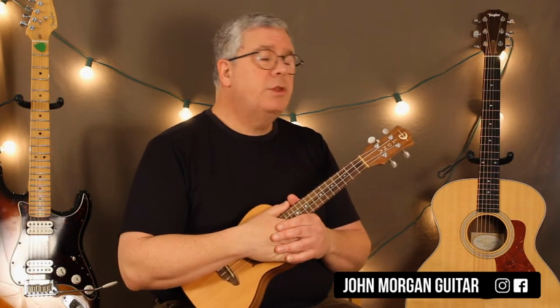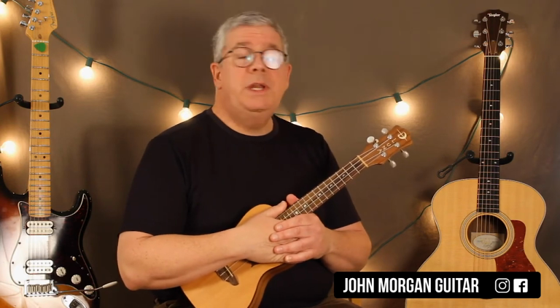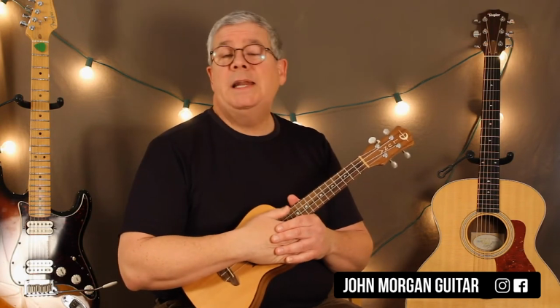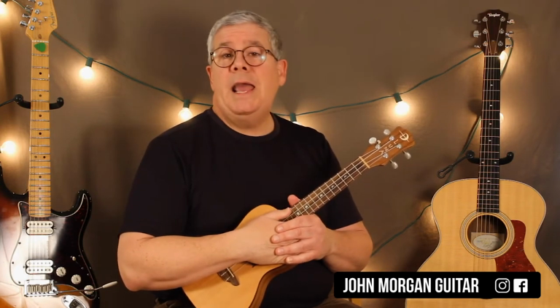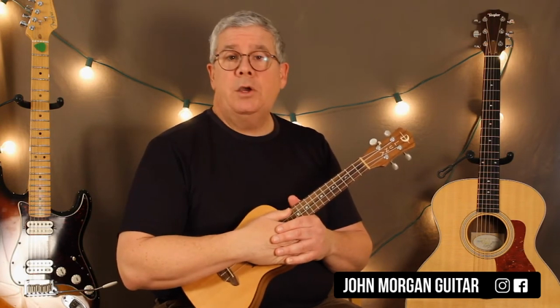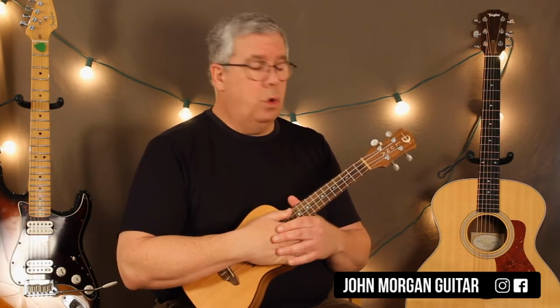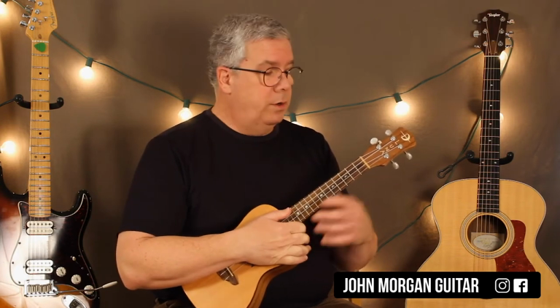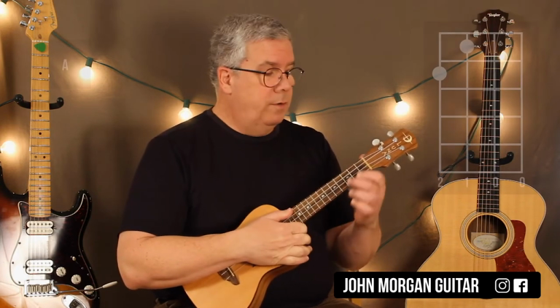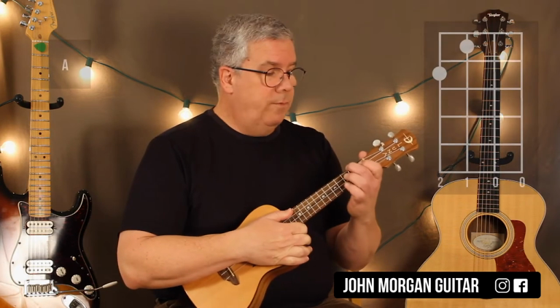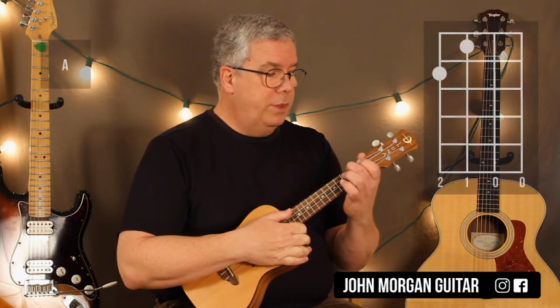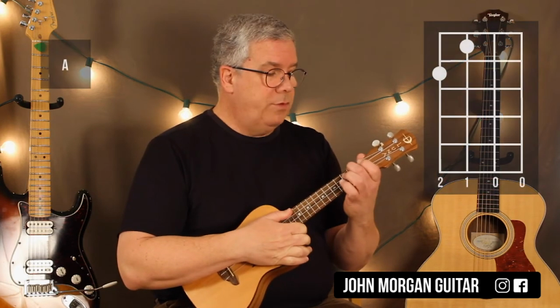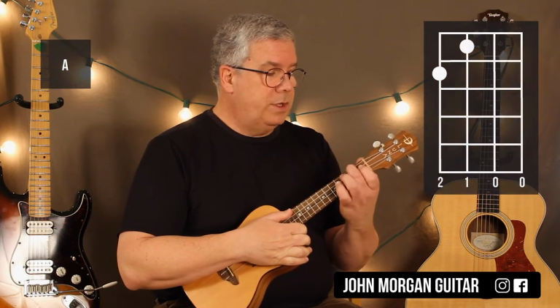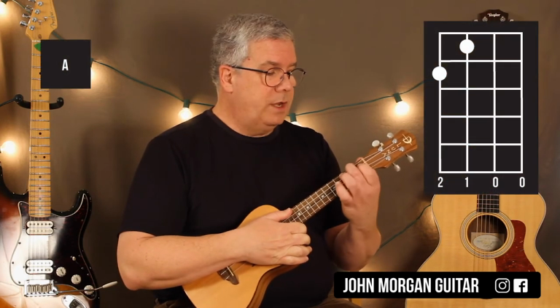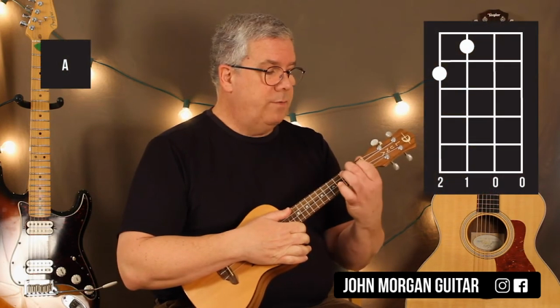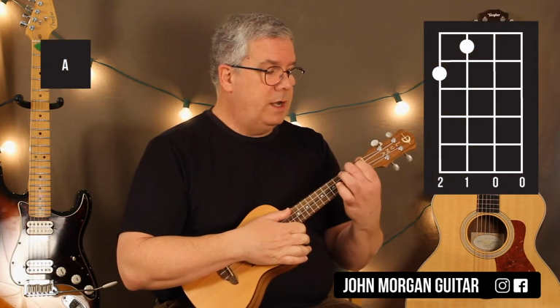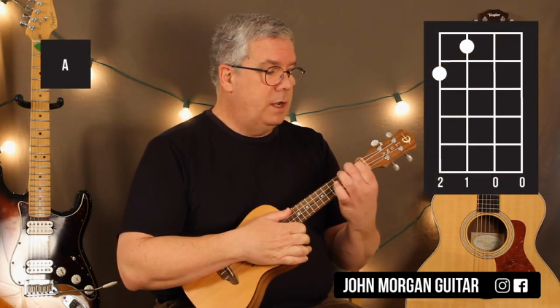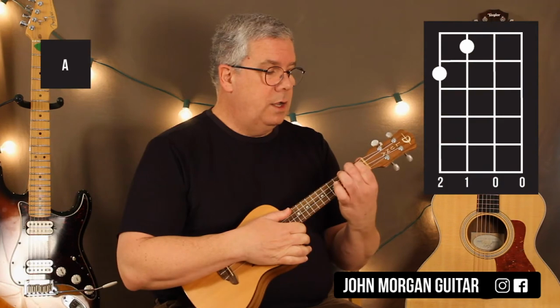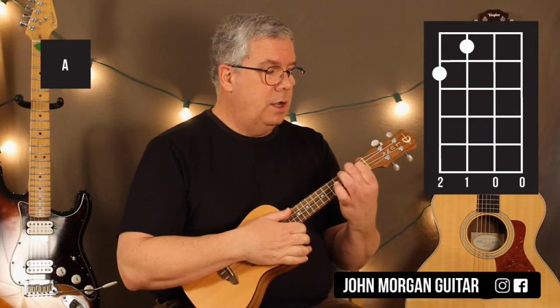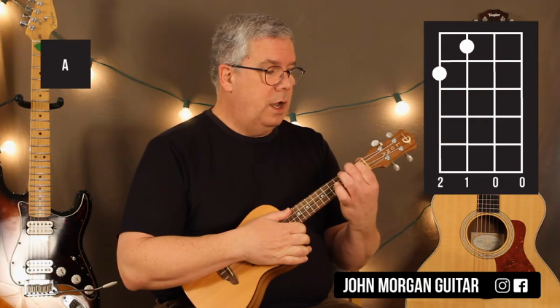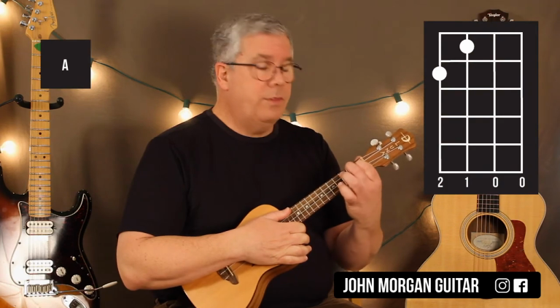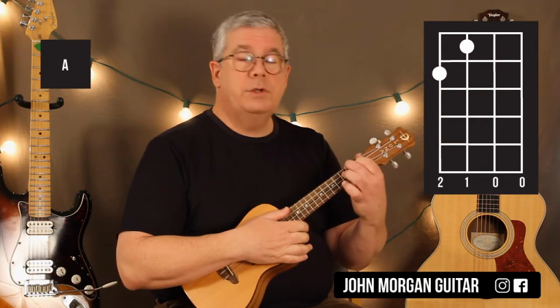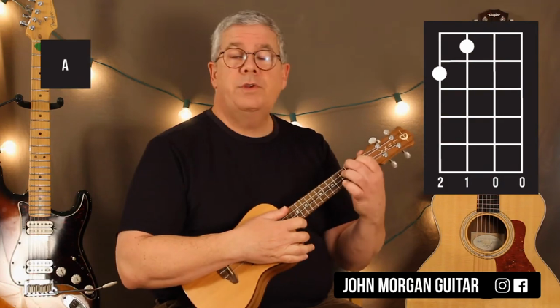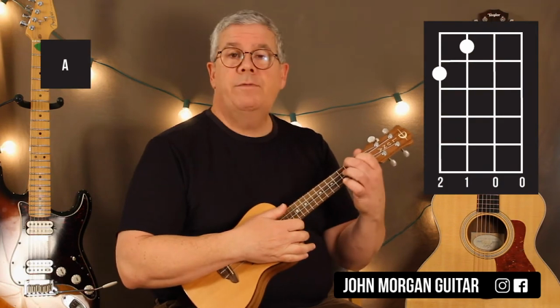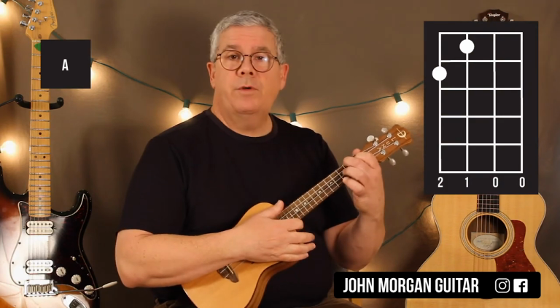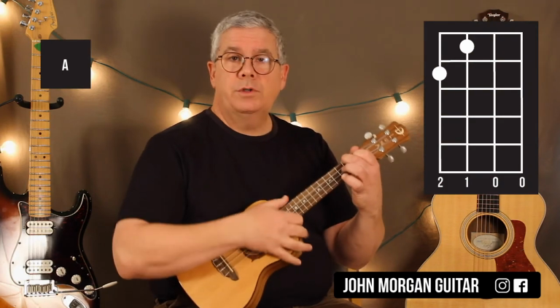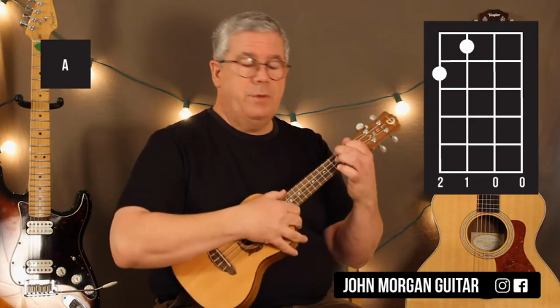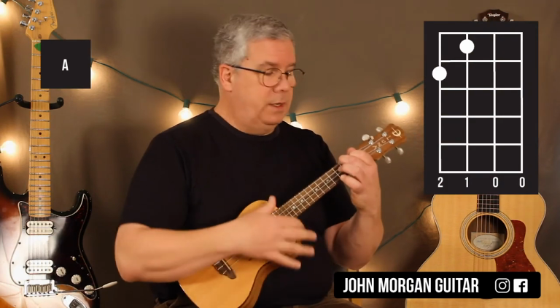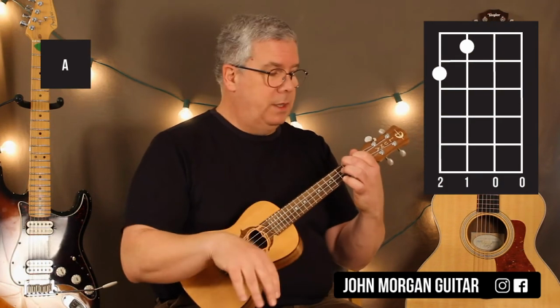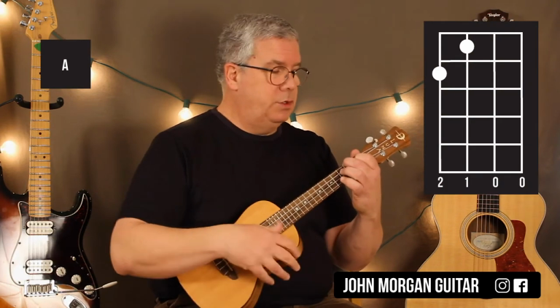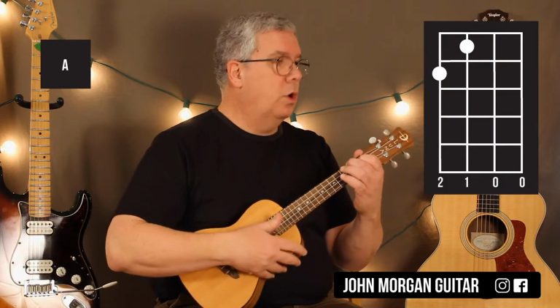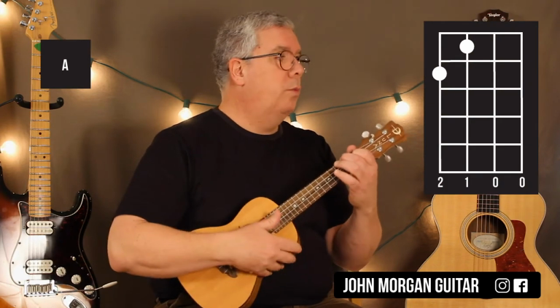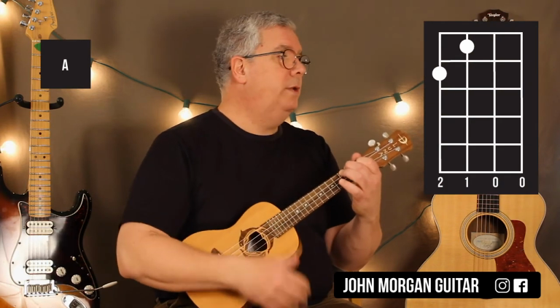So we need an A chord. Fourth string, second fret. Third string, first fret. The other two are open.